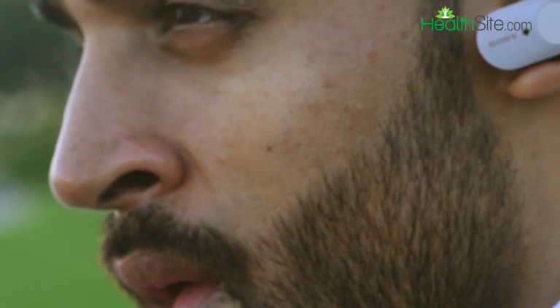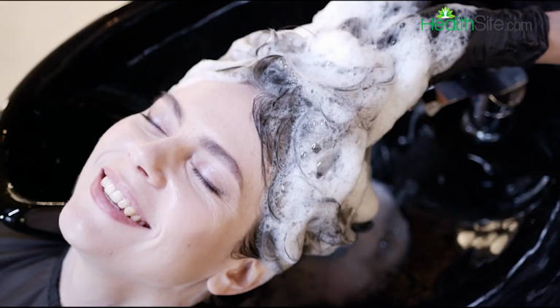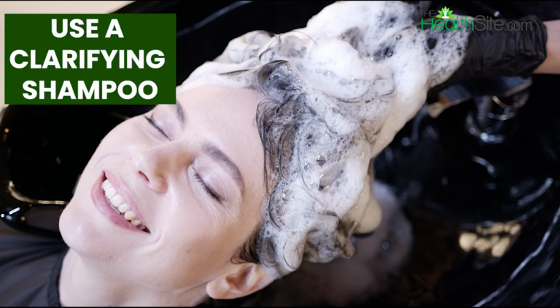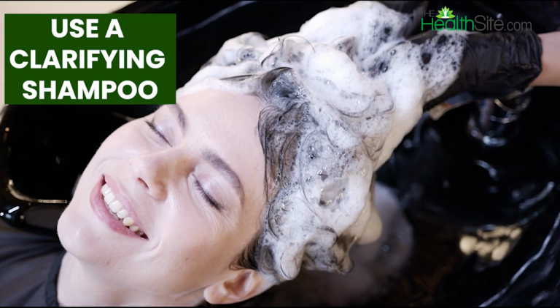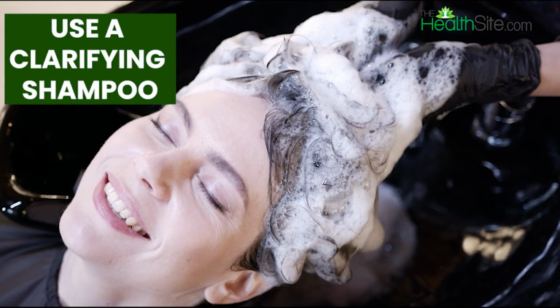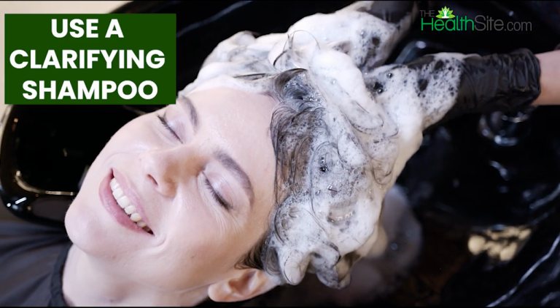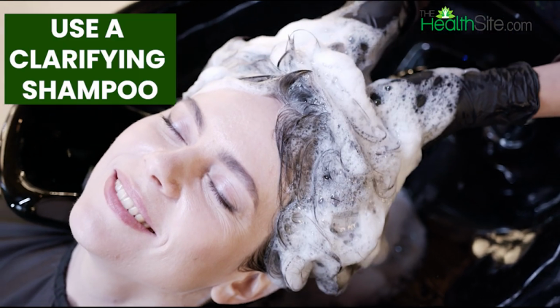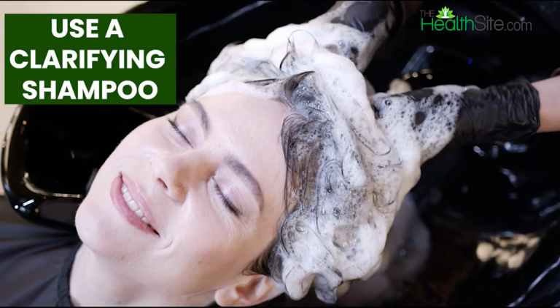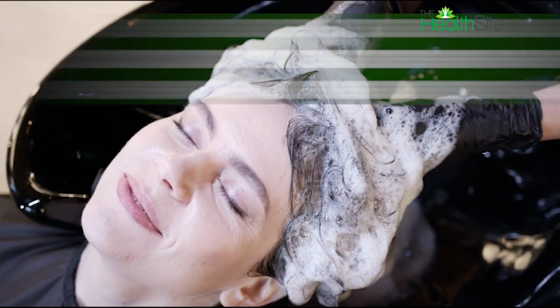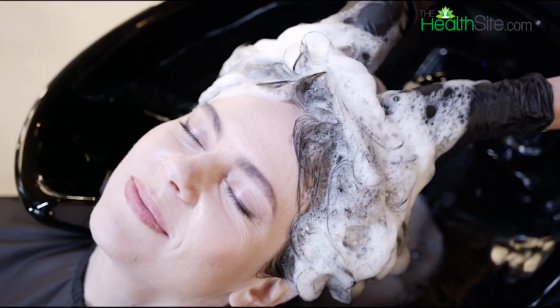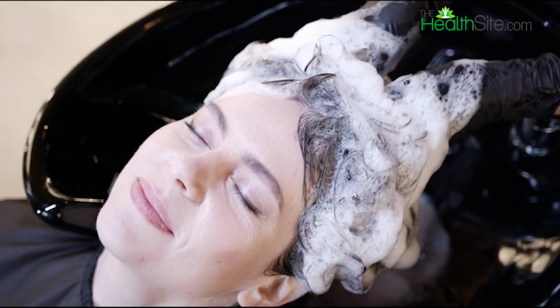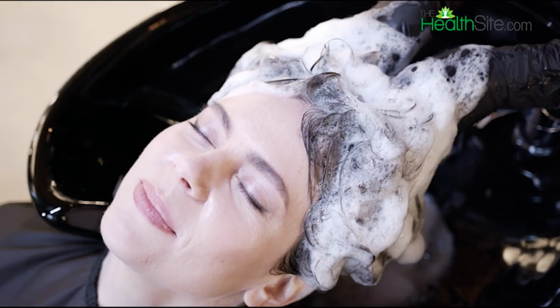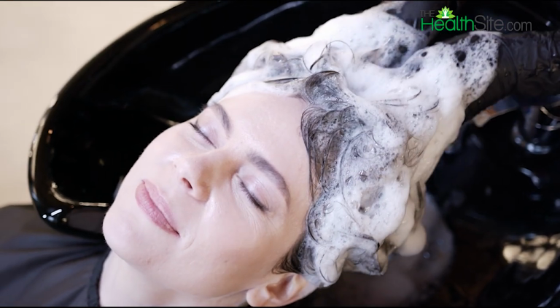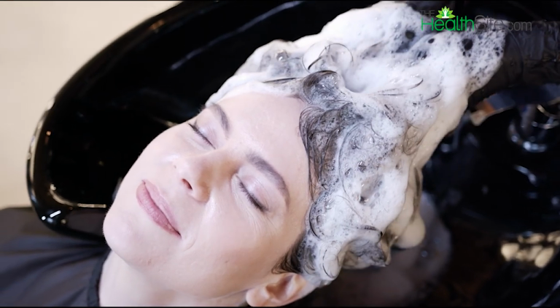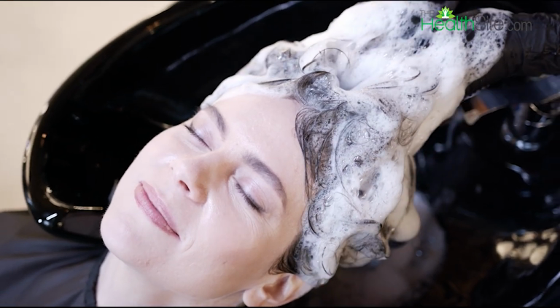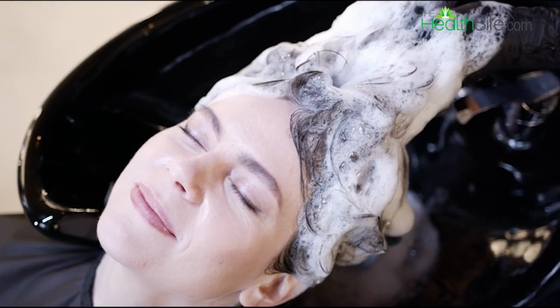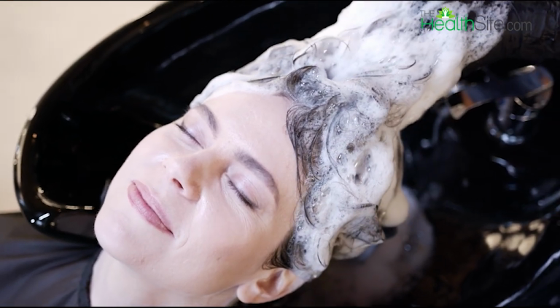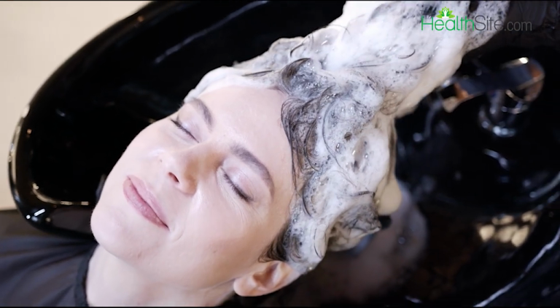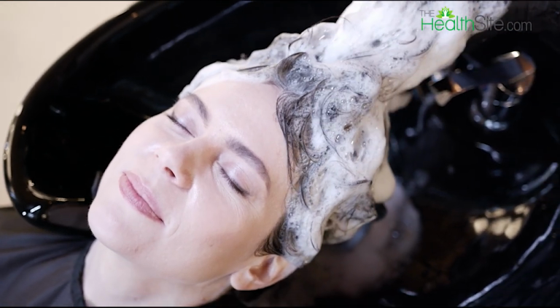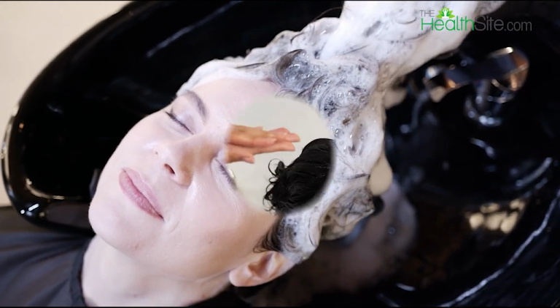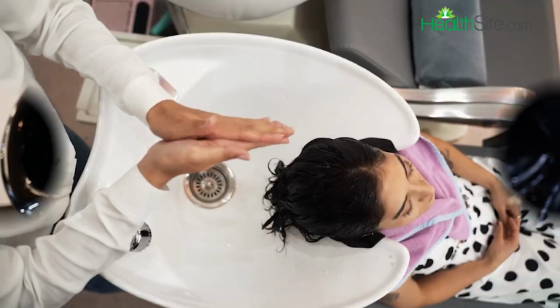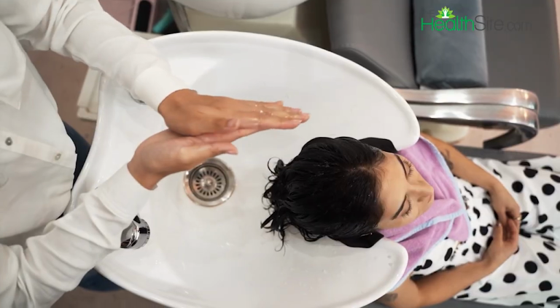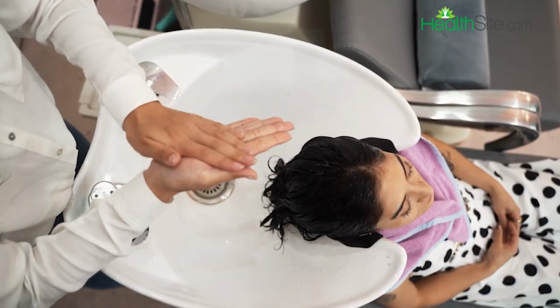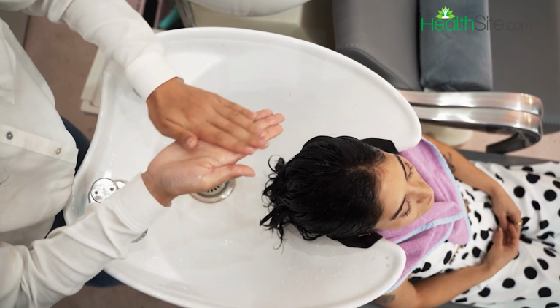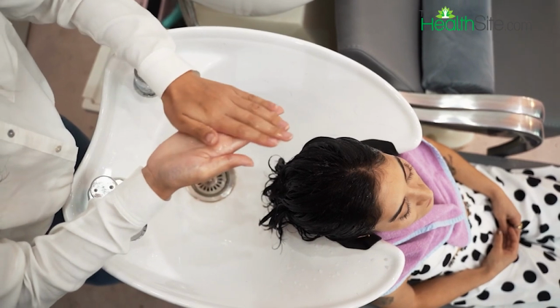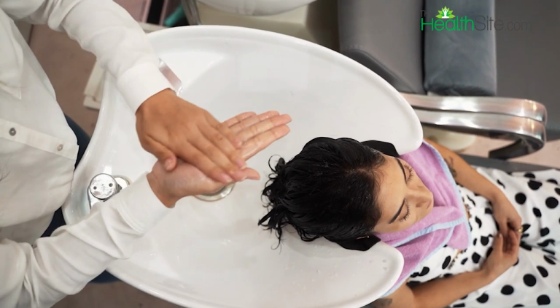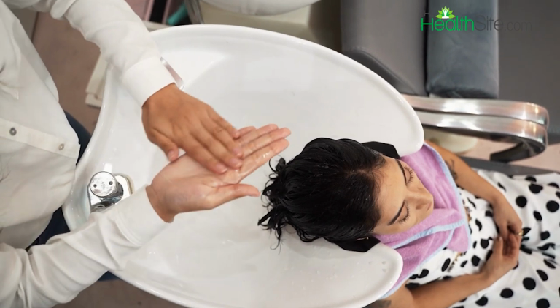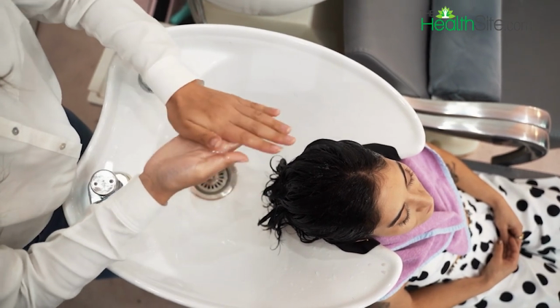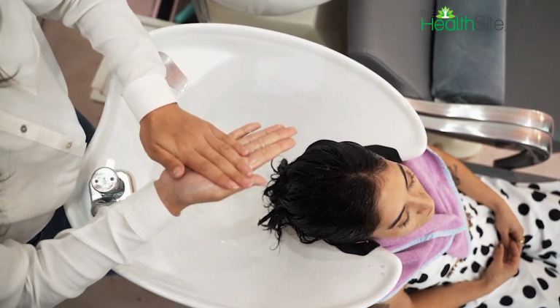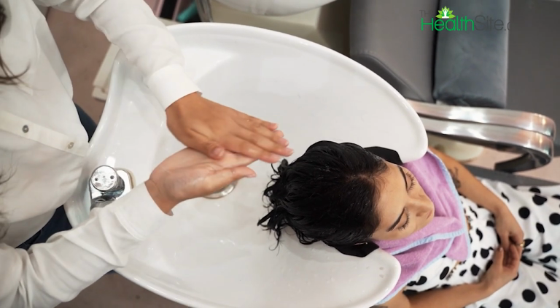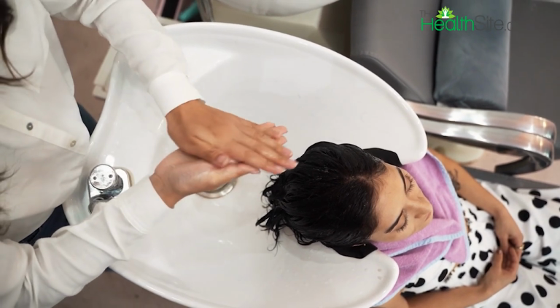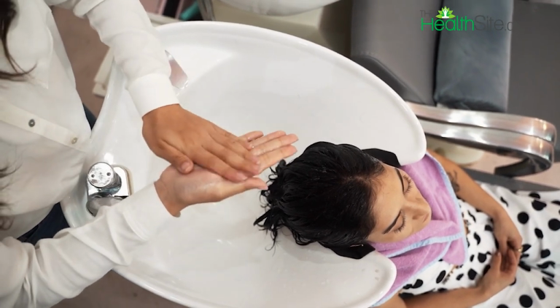Number one: use a clarifying shampoo. A clarifying shampoo can help remove buildup on your scalp and unclog hair follicles, which can reduce sweat production.